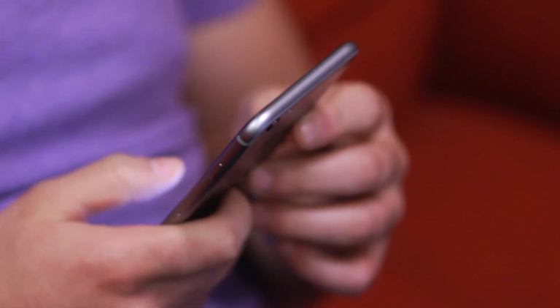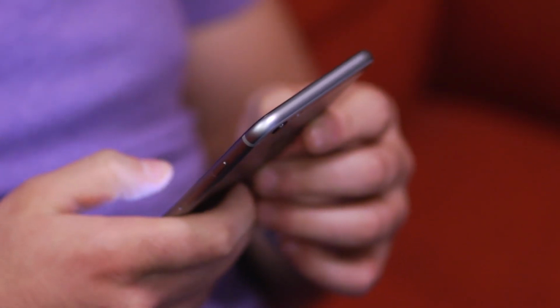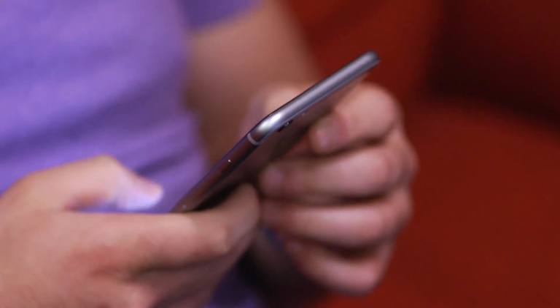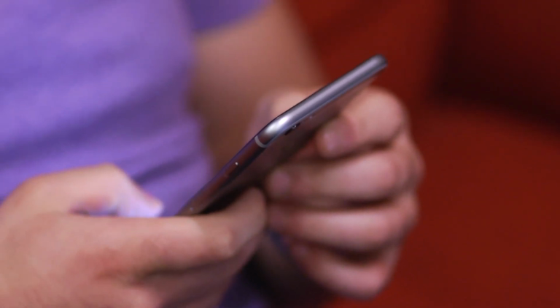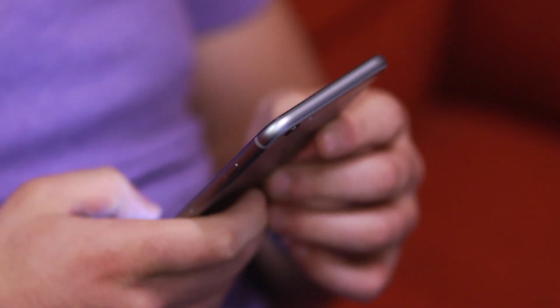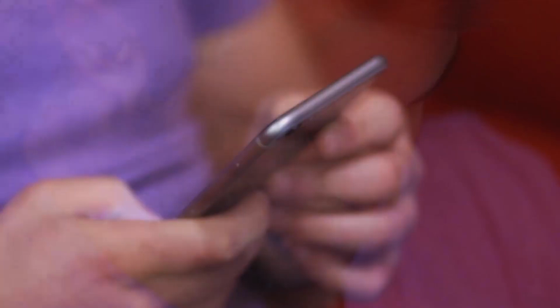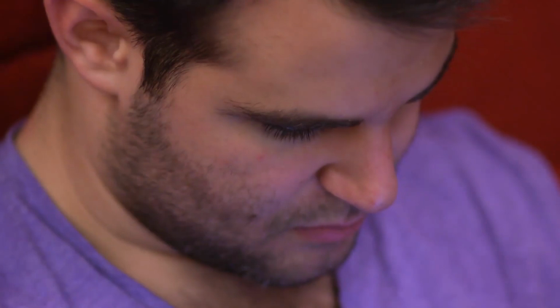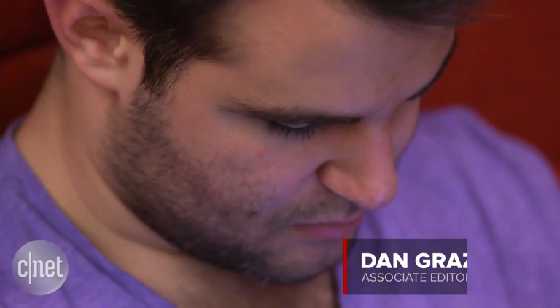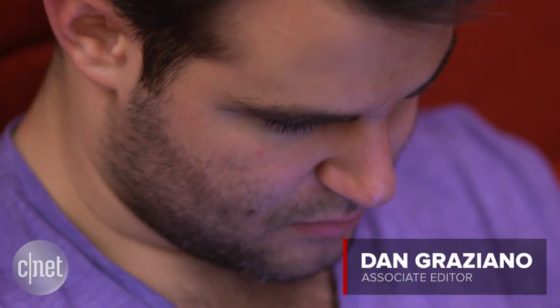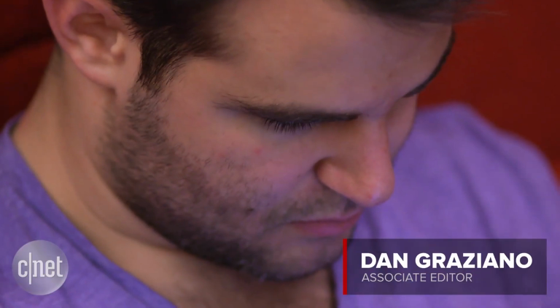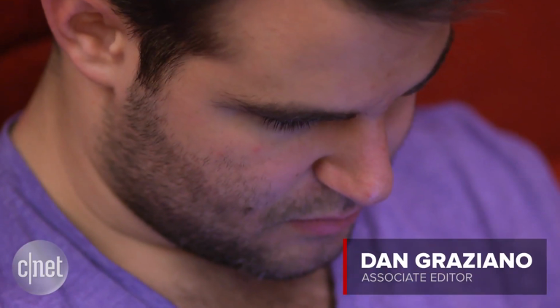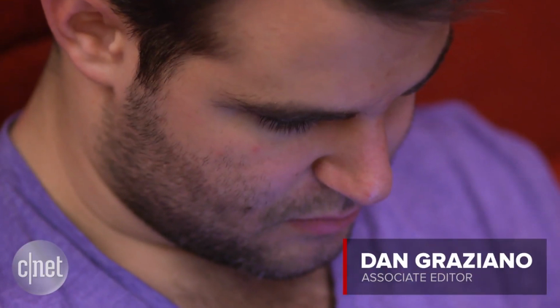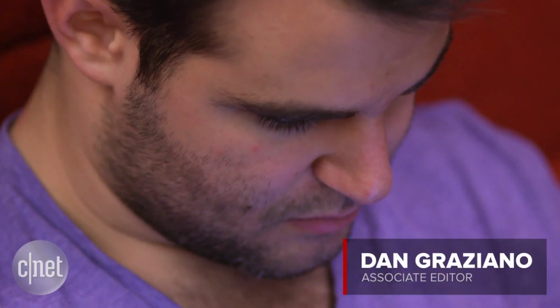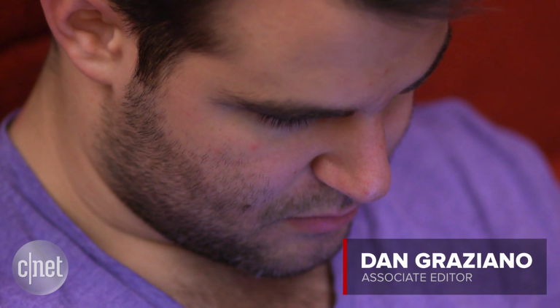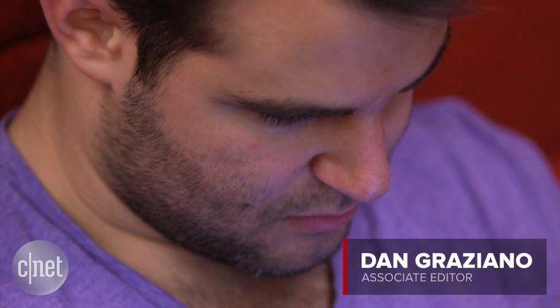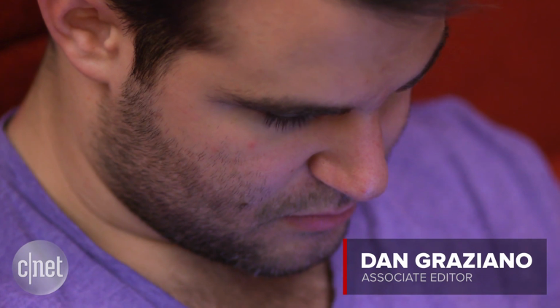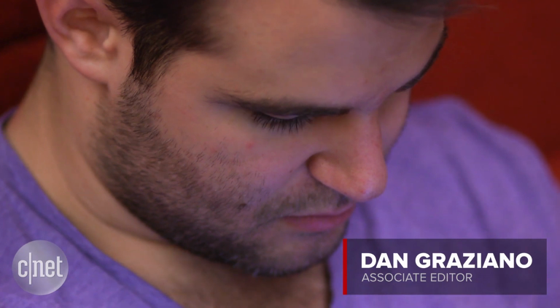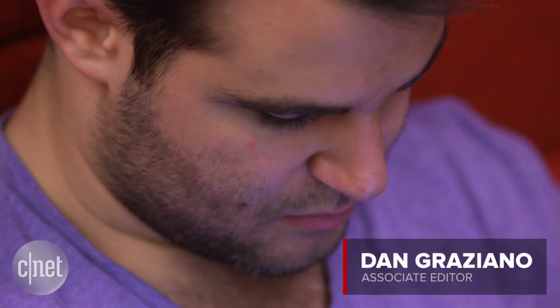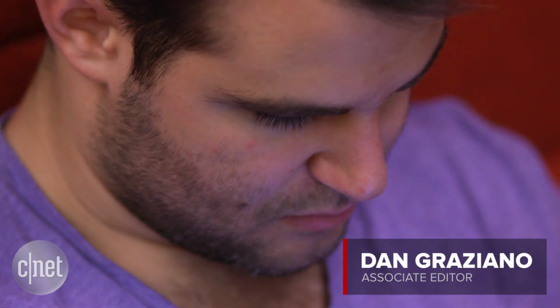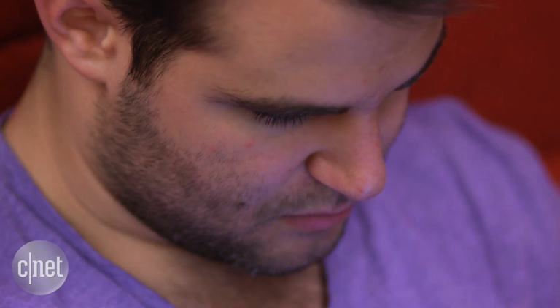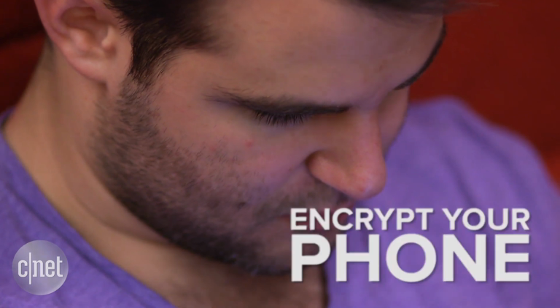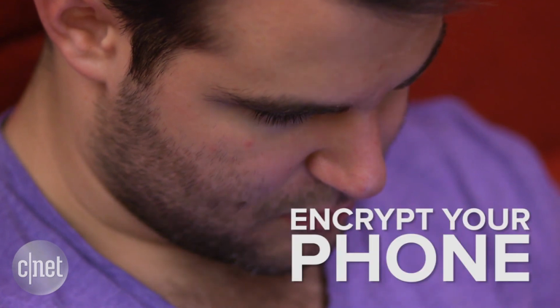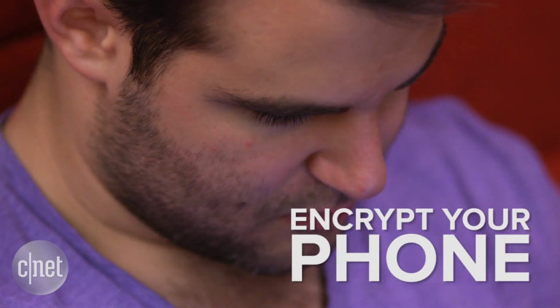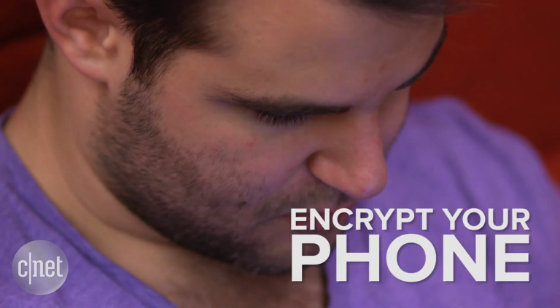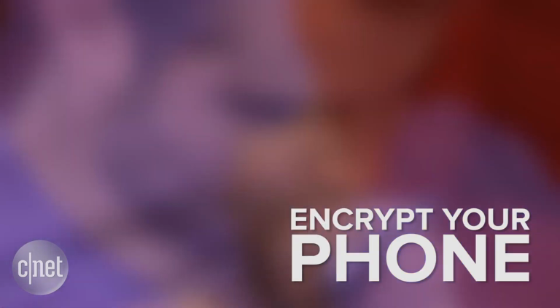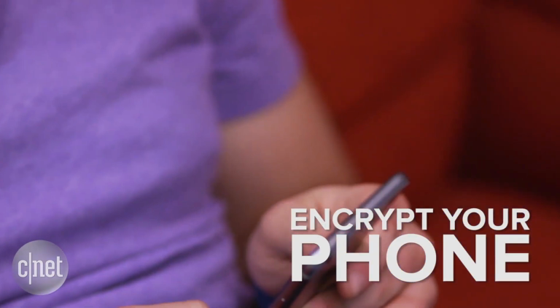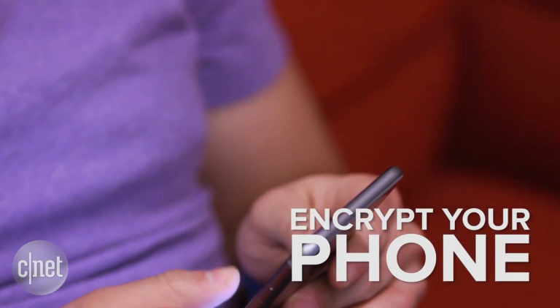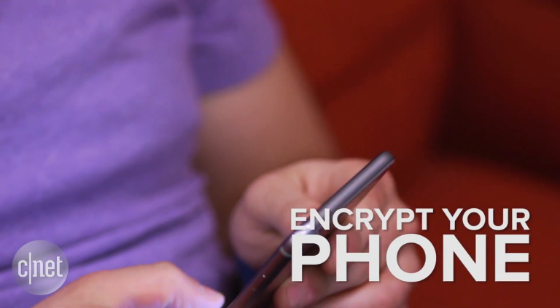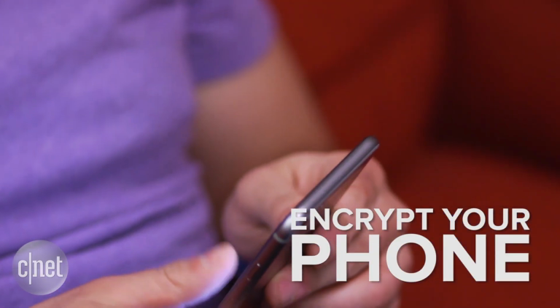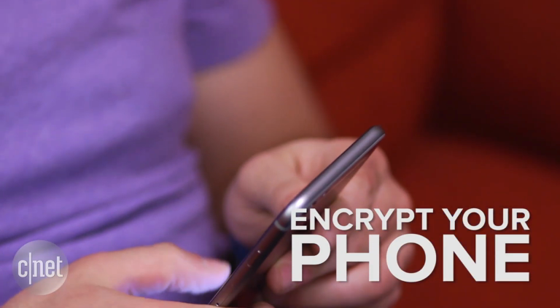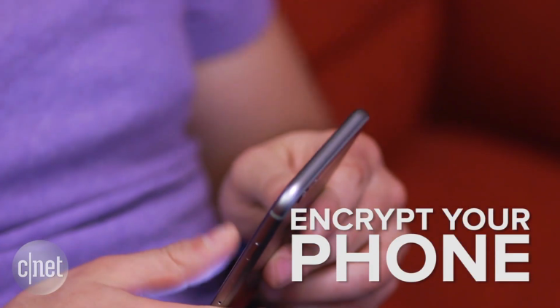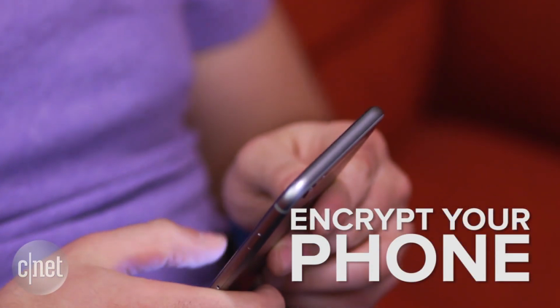It's always a good idea to keep your personal data safe. The easiest way to do this is with encryption, and it all starts with your smartphone.